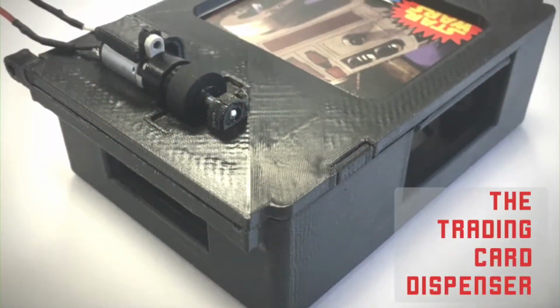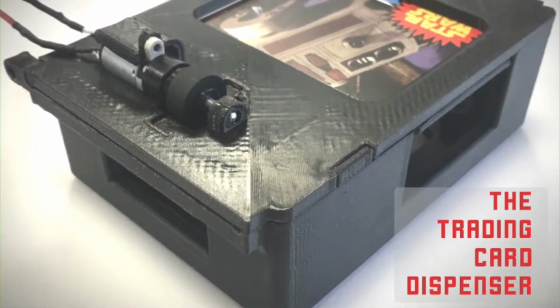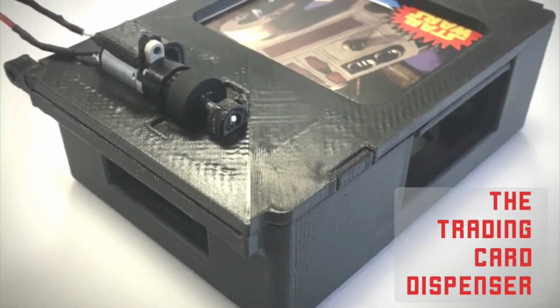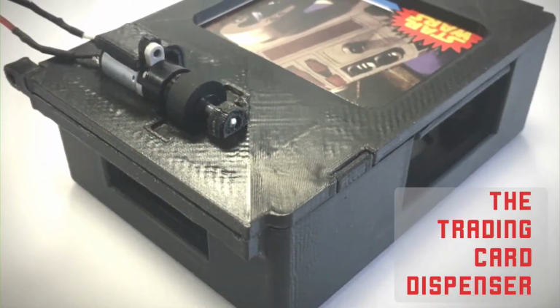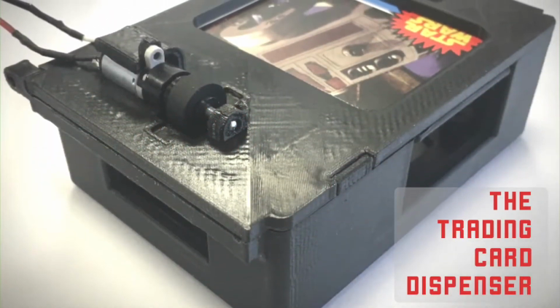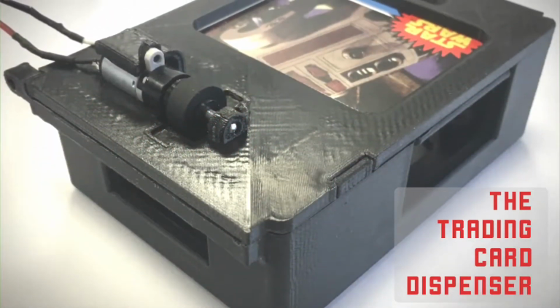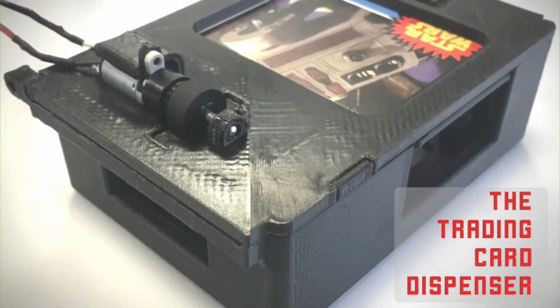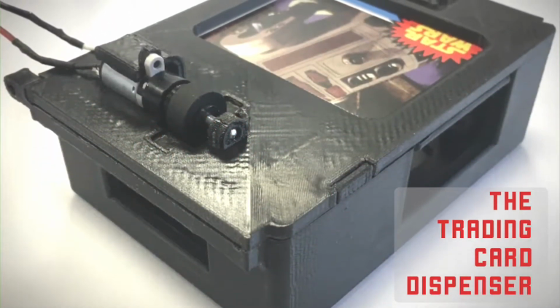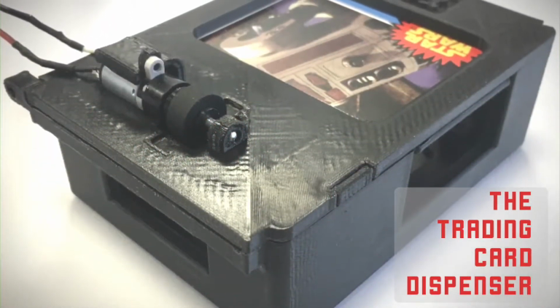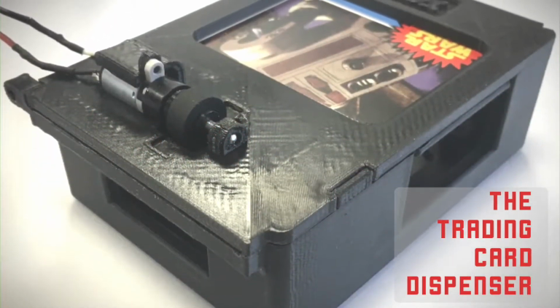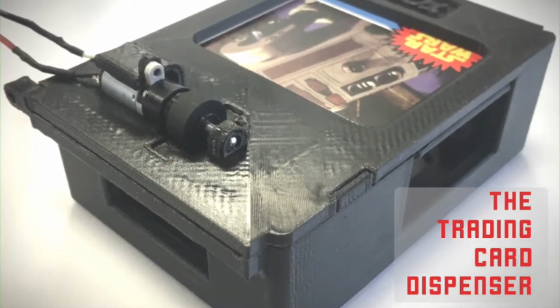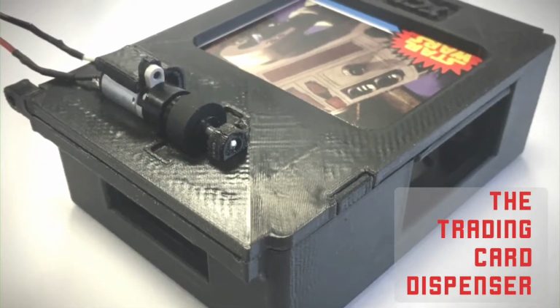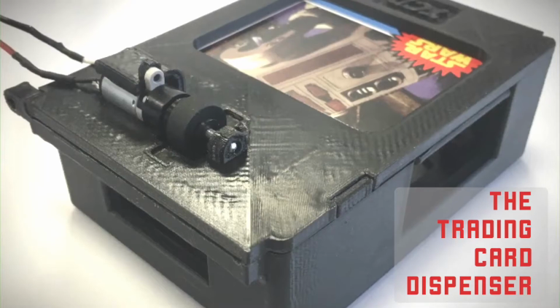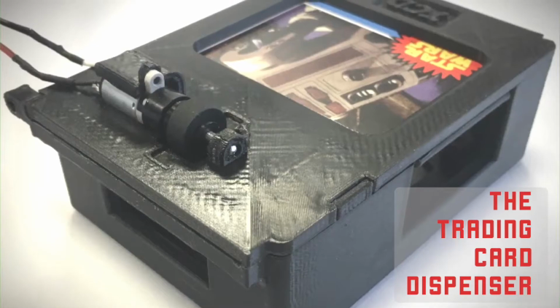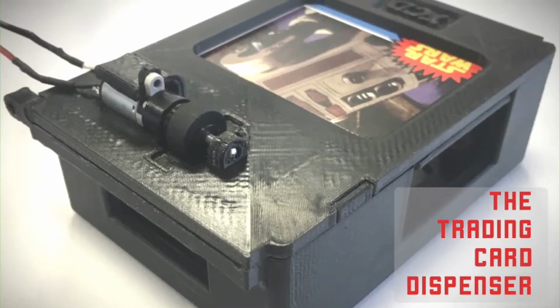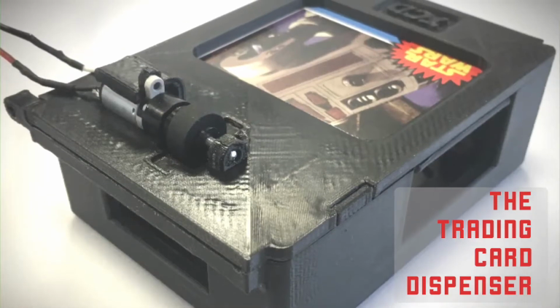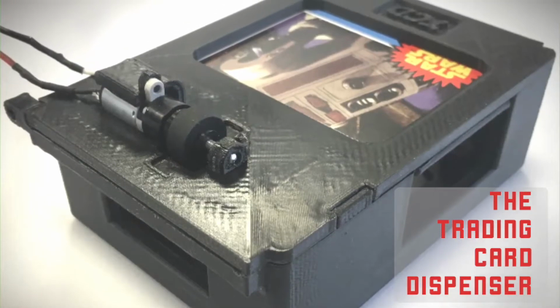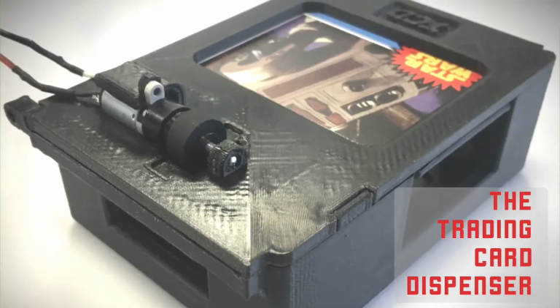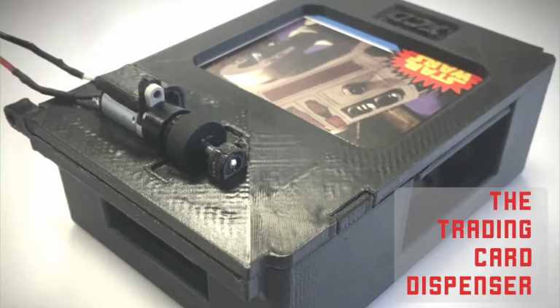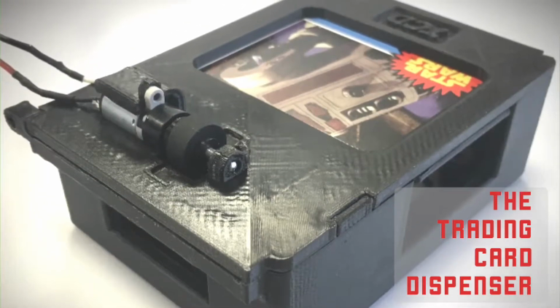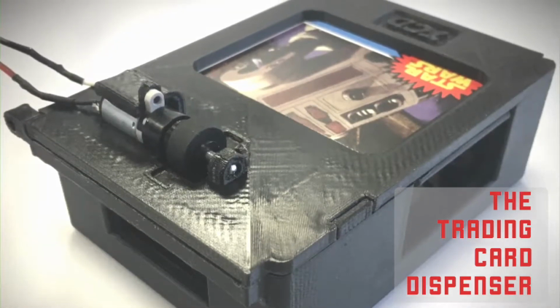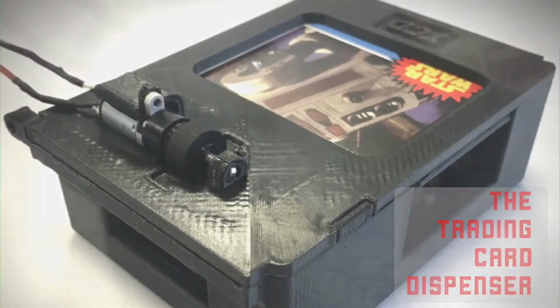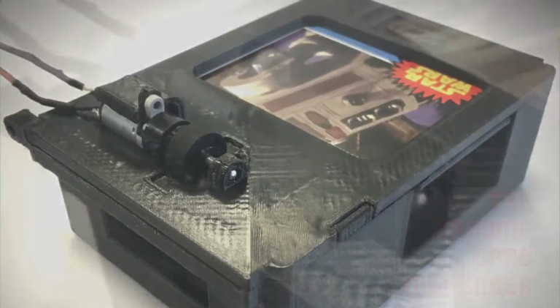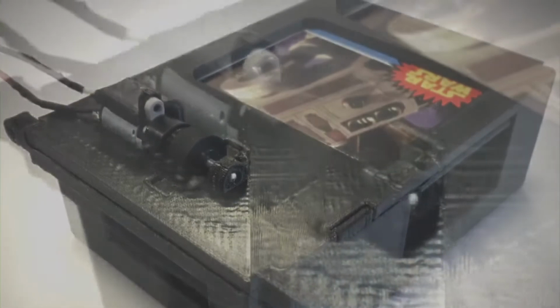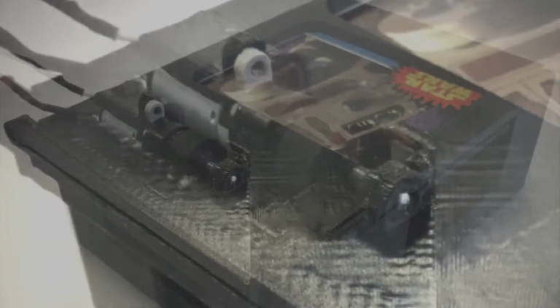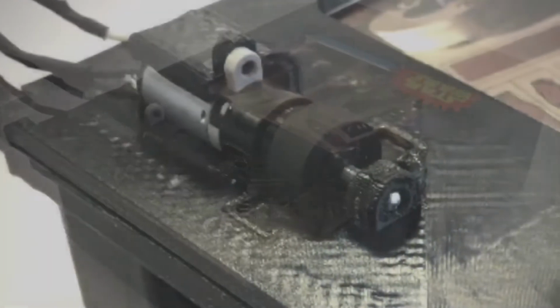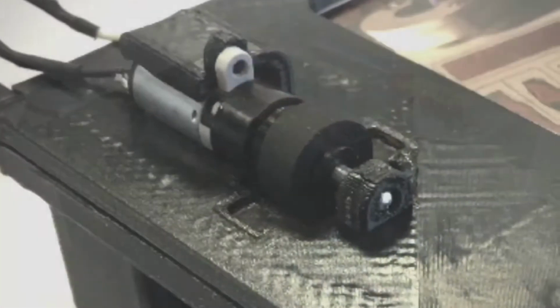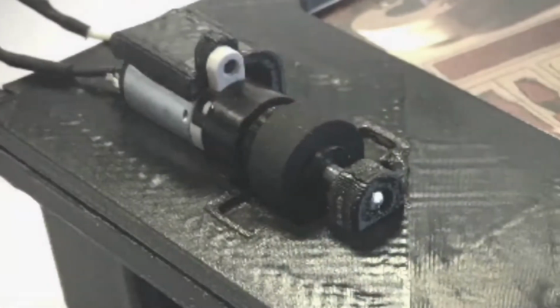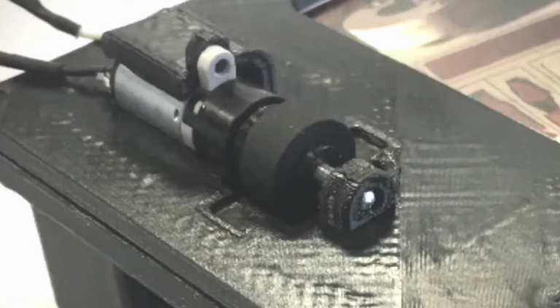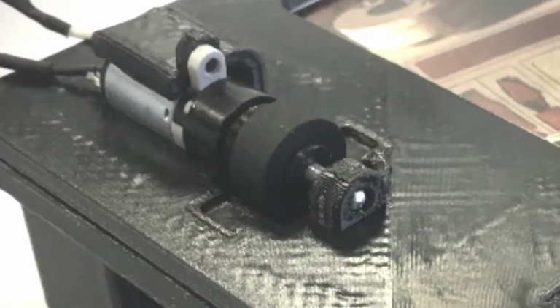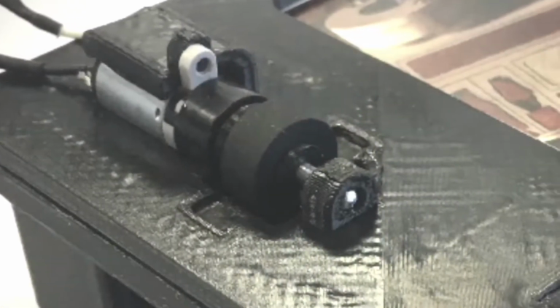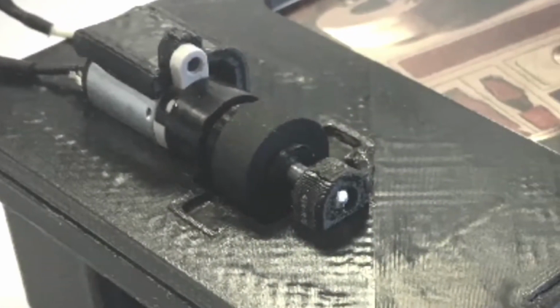Hi and welcome to my channel. In this video I'll be demonstrating how to assemble the trading card dispenser.